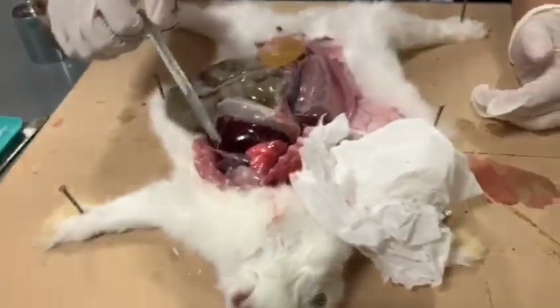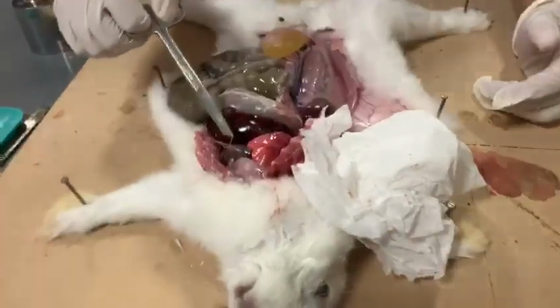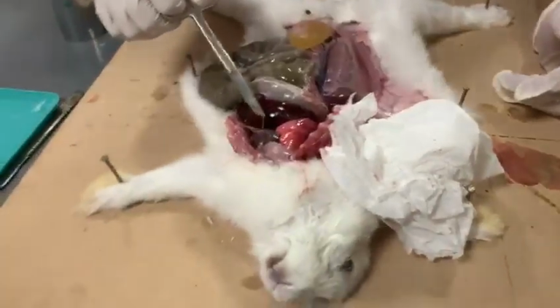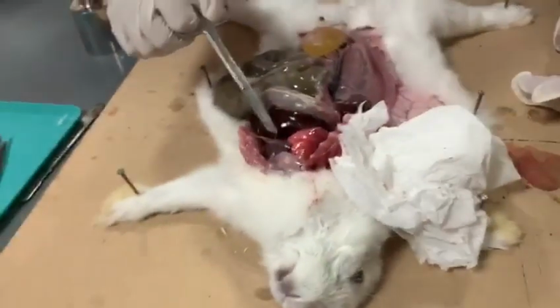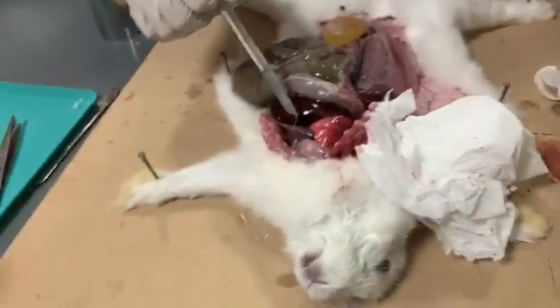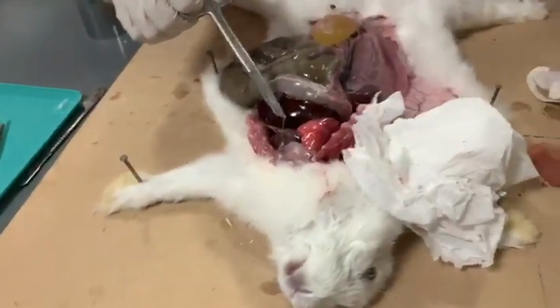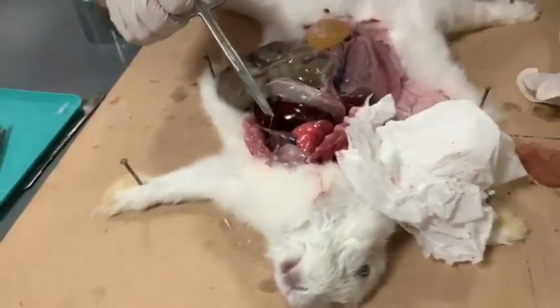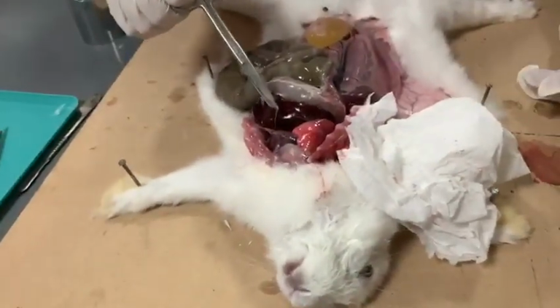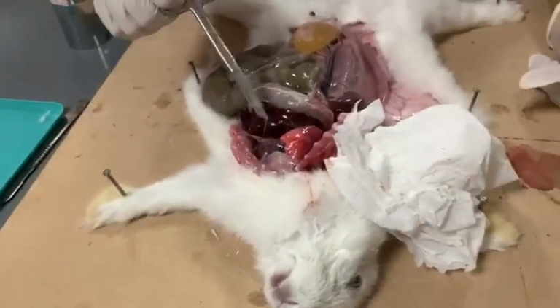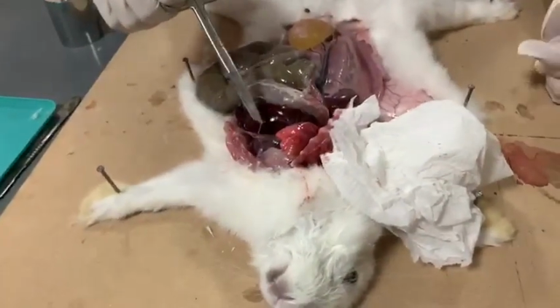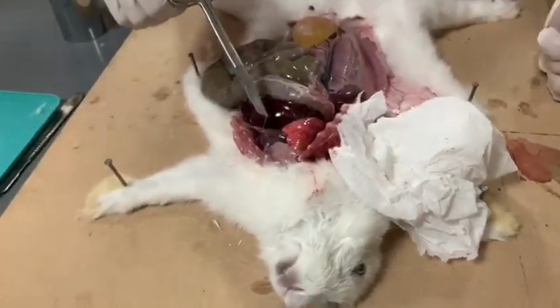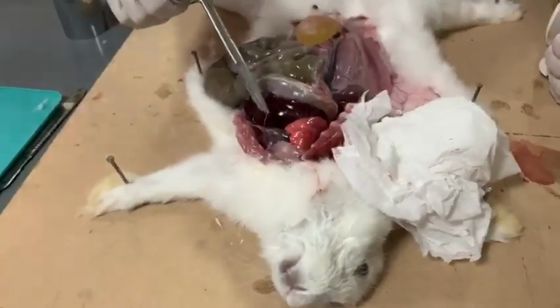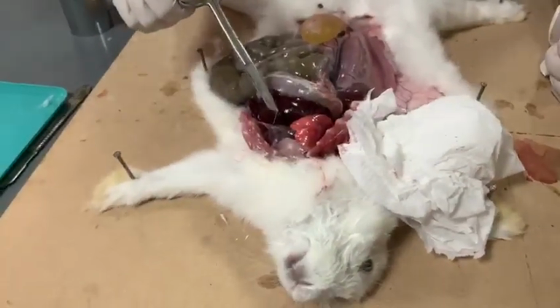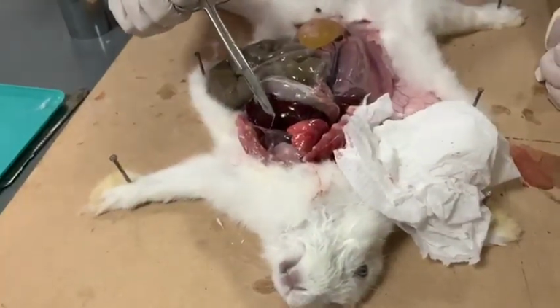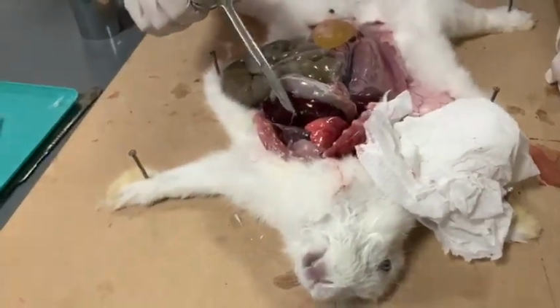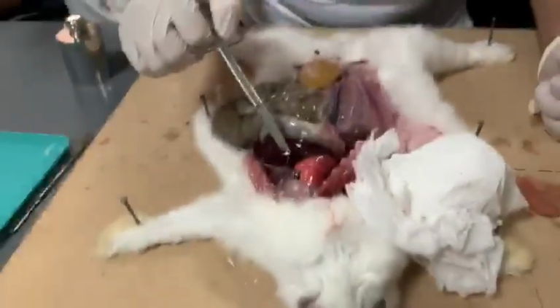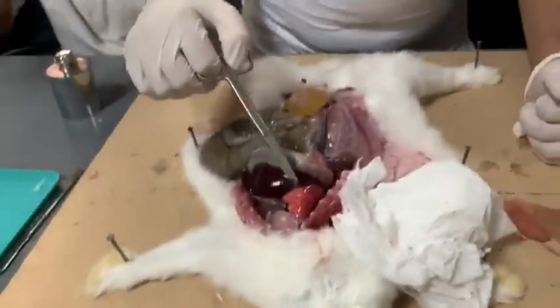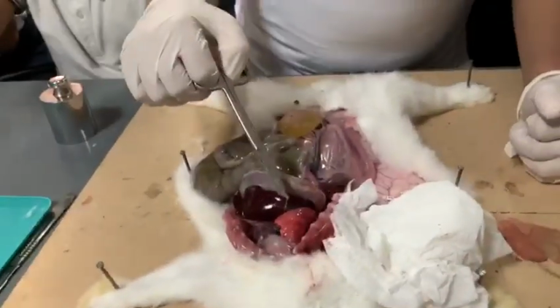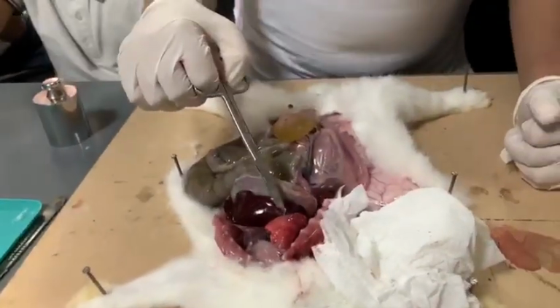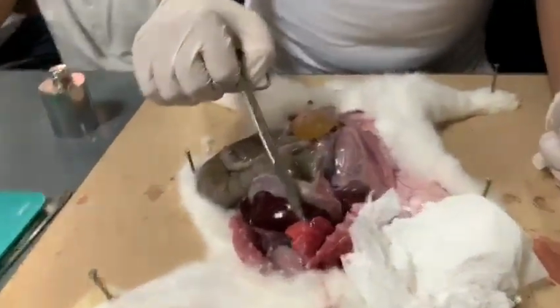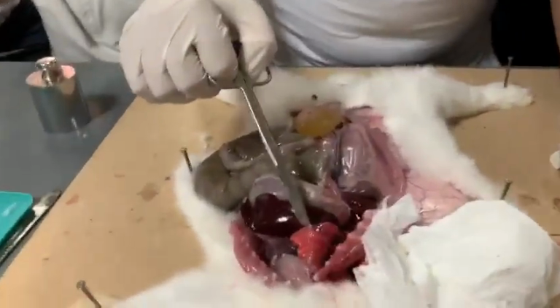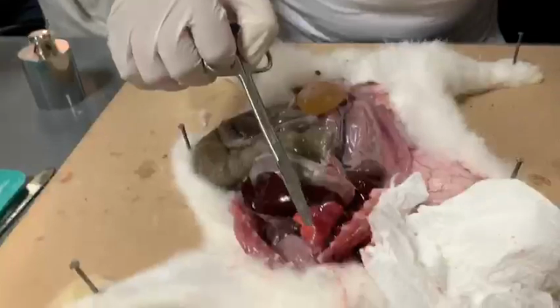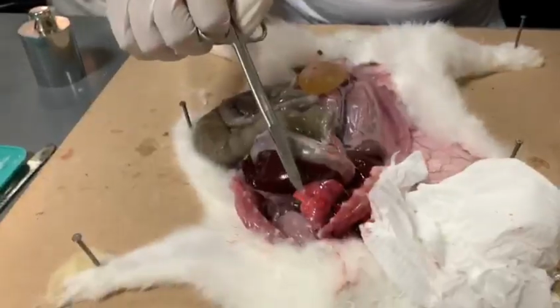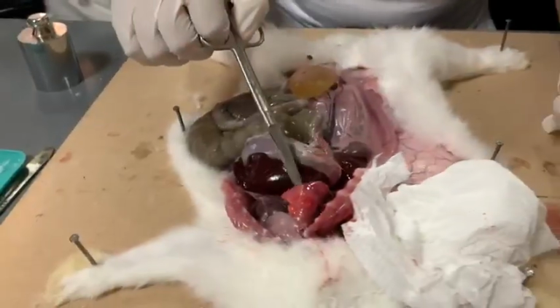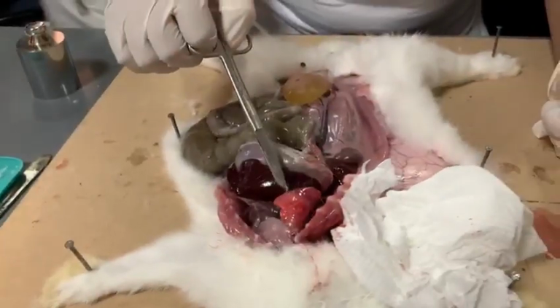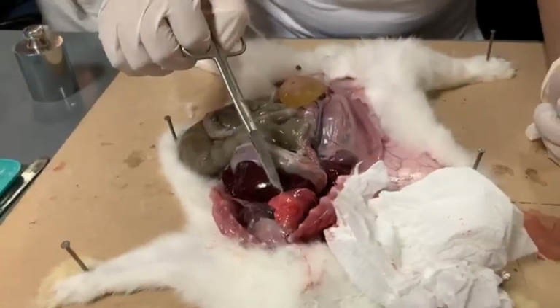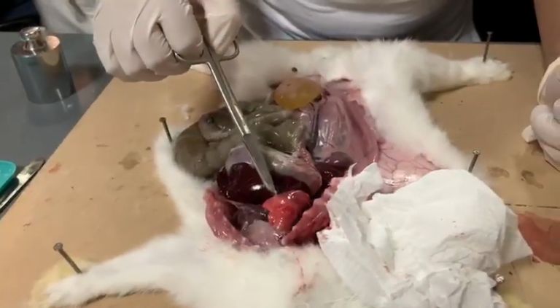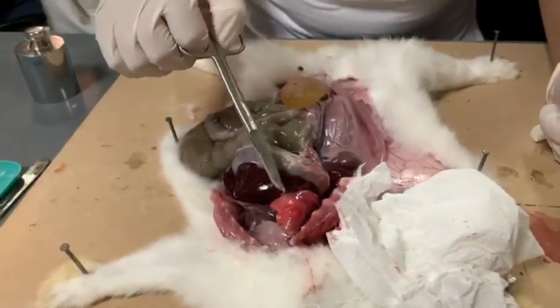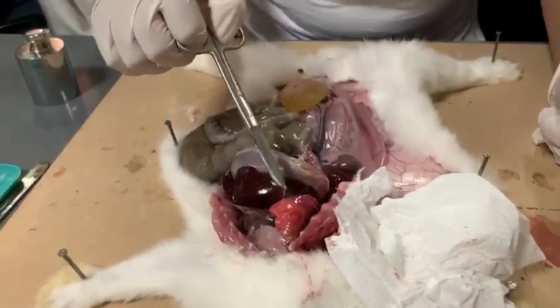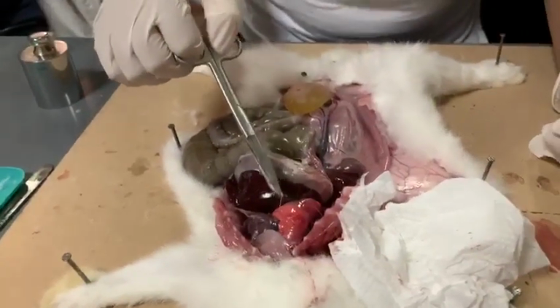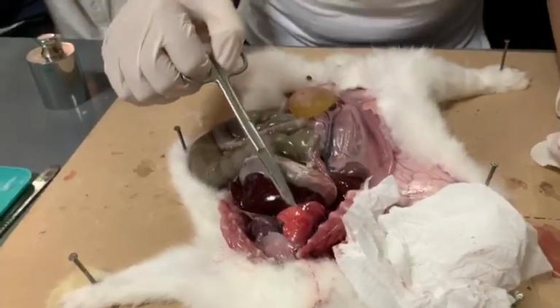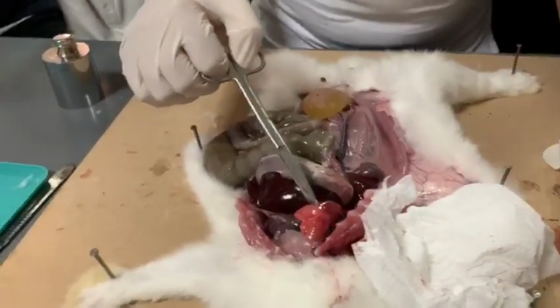Here, as you can see, is the heart. It's still beating somehow even though it's dead. The lungs are right next to the heart, and they're as small as a finger.